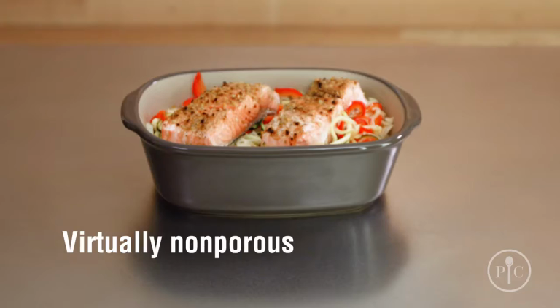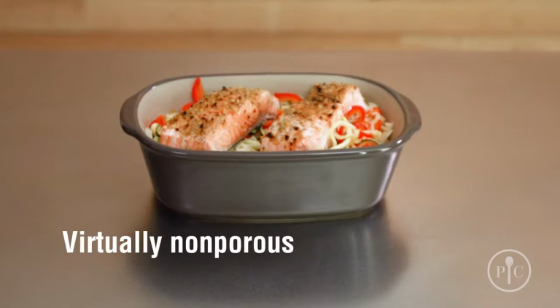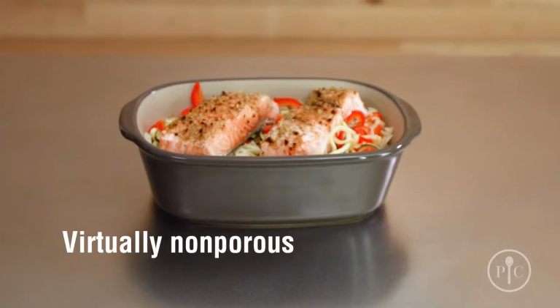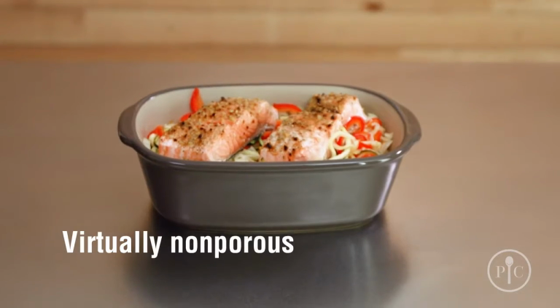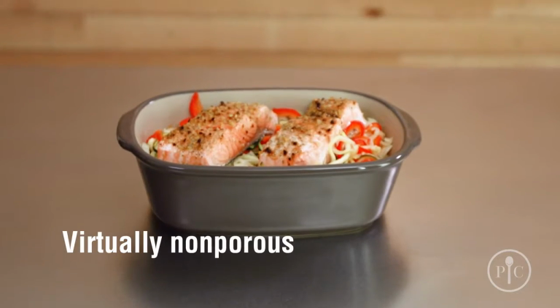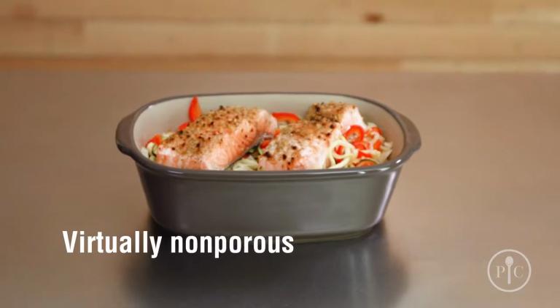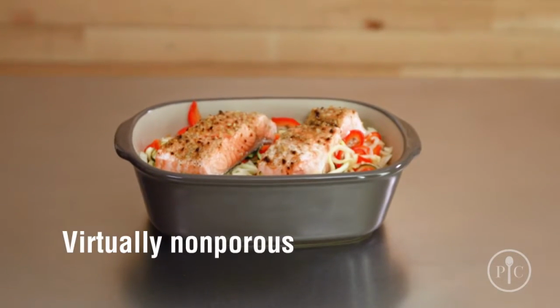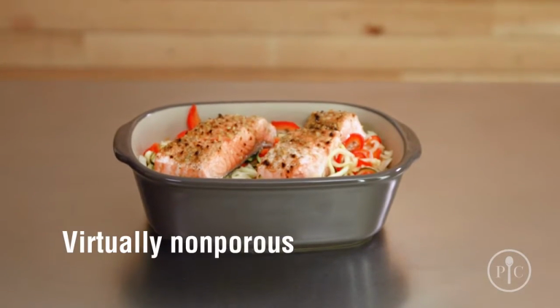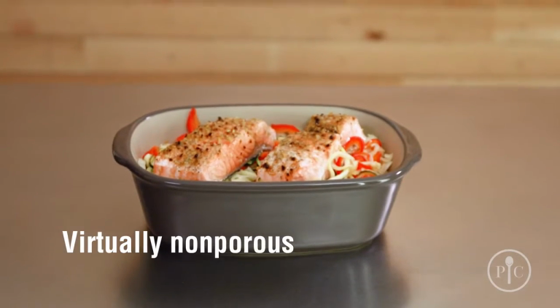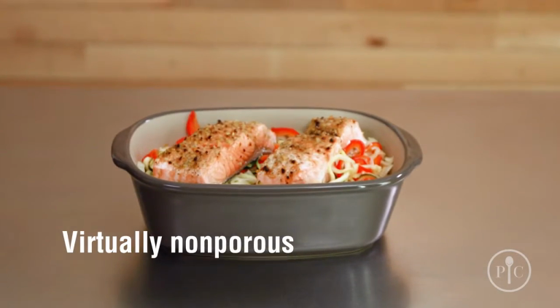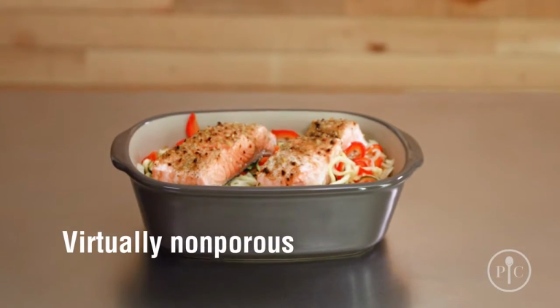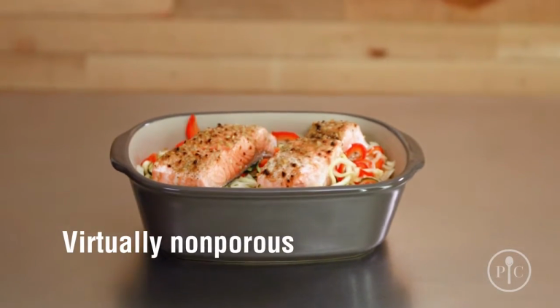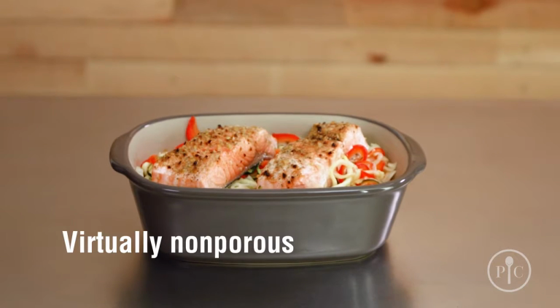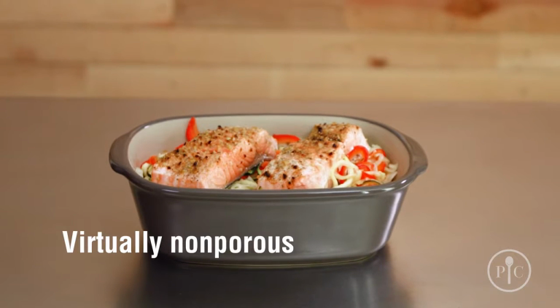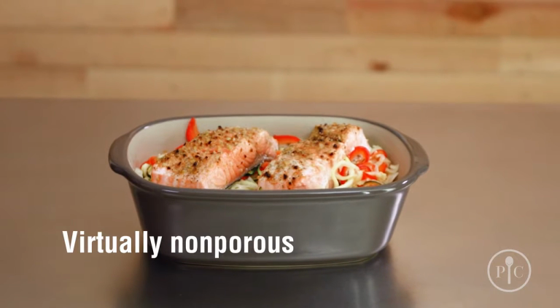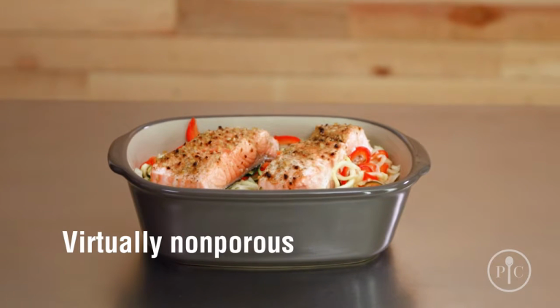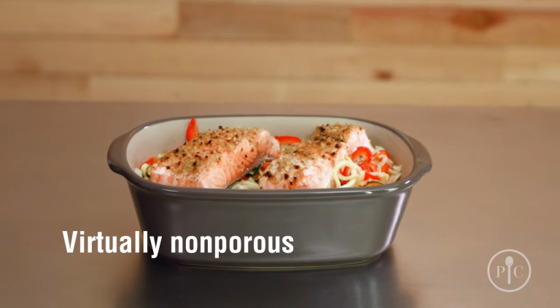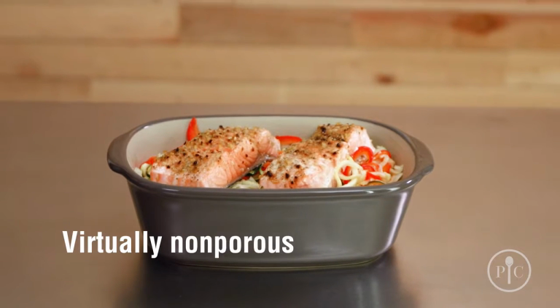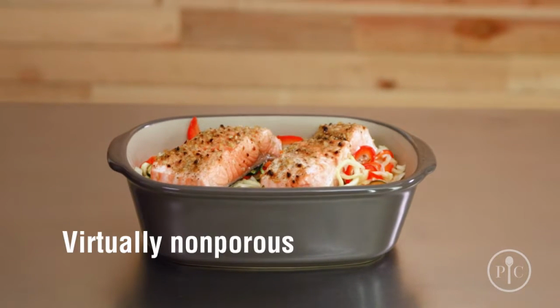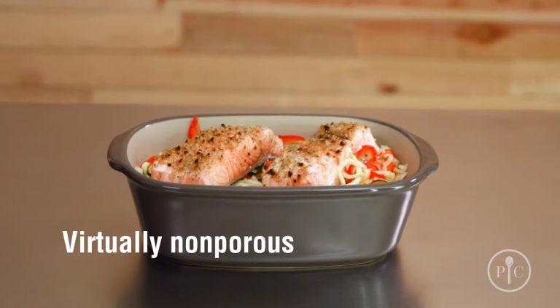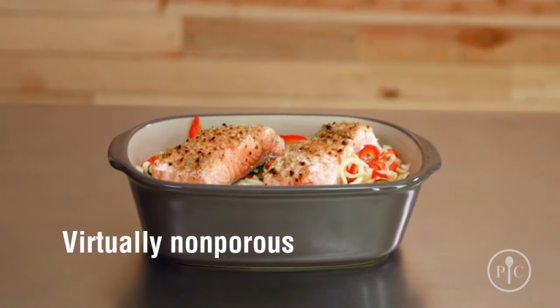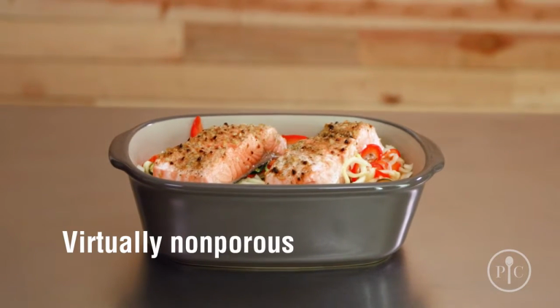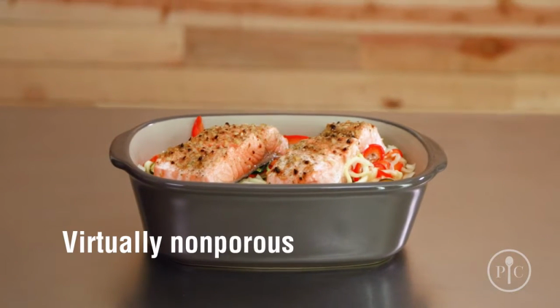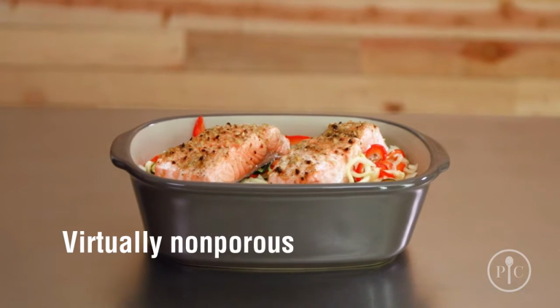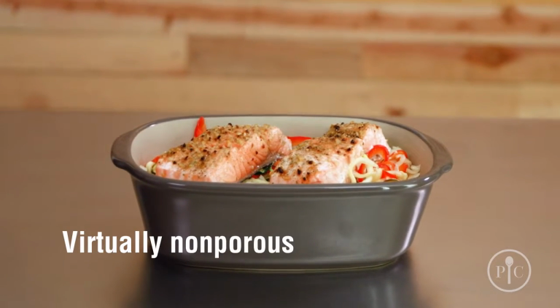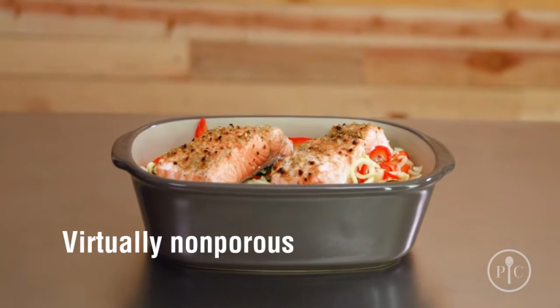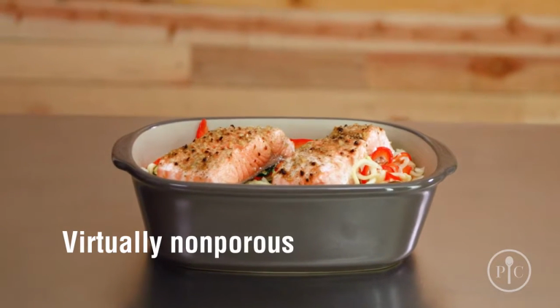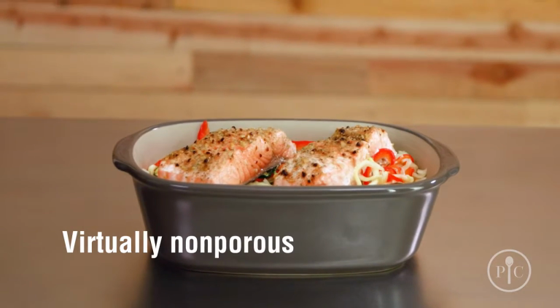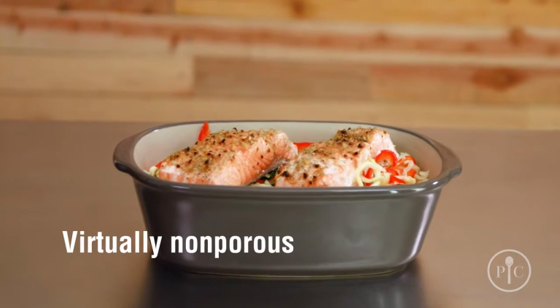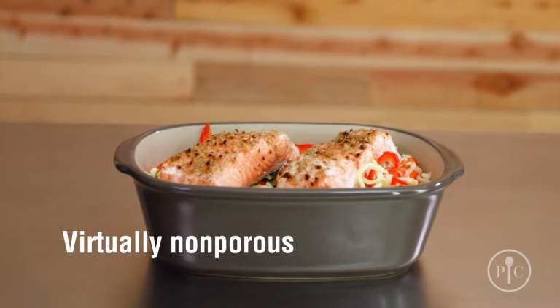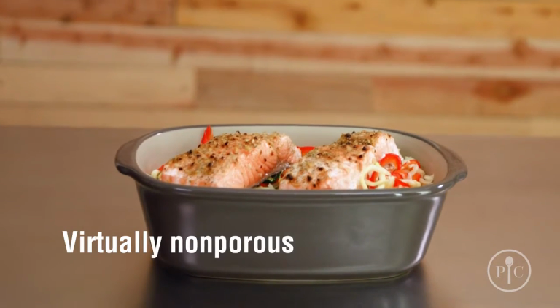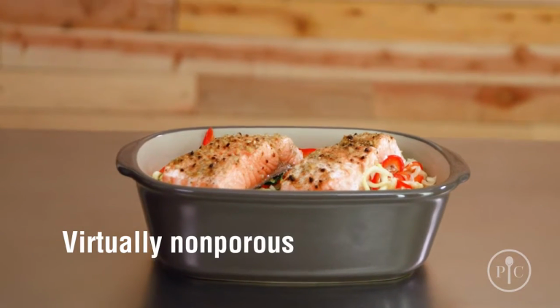And since stoneware is virtually non-porous, it won't hold on to oils, odors, or flavors from your past meals.